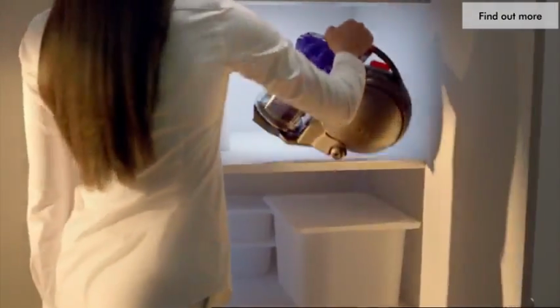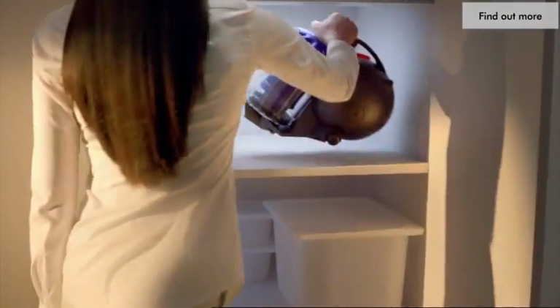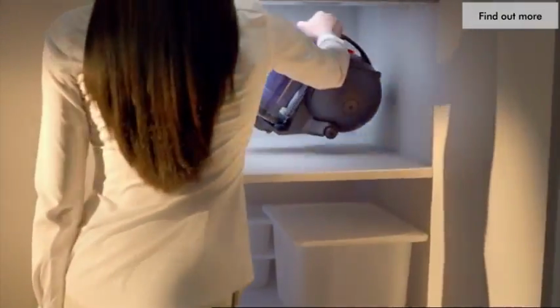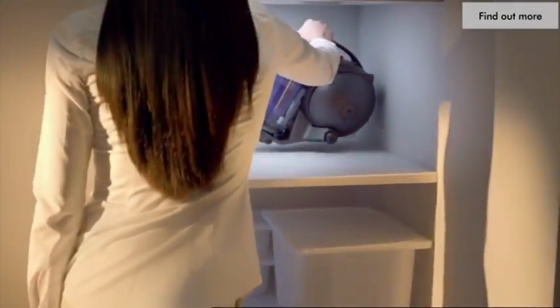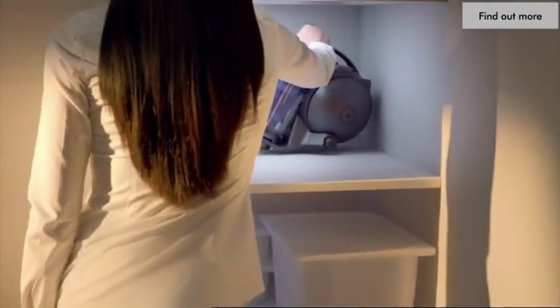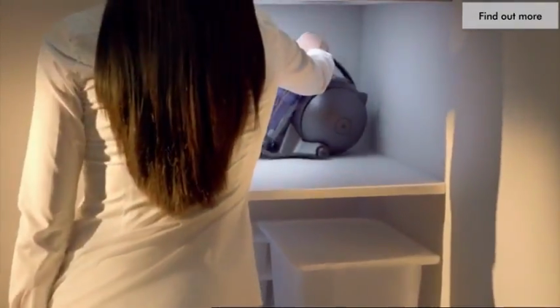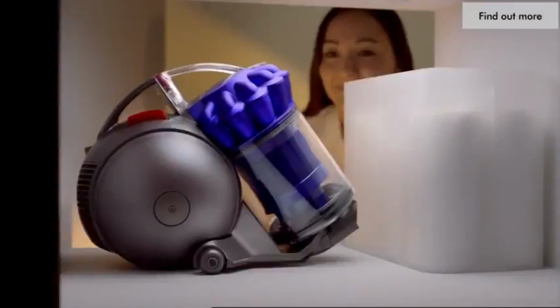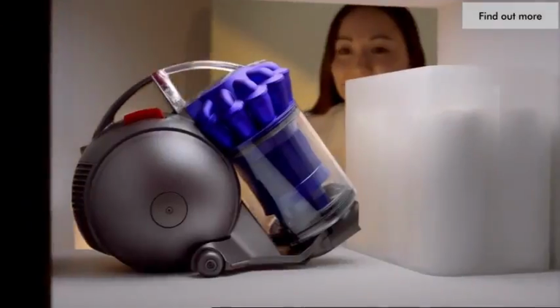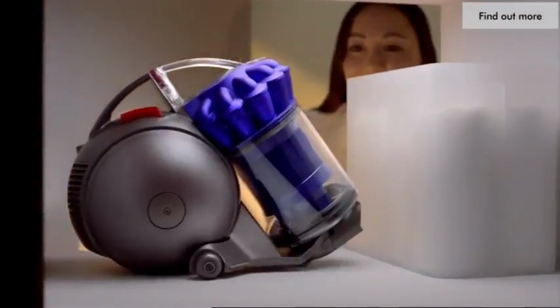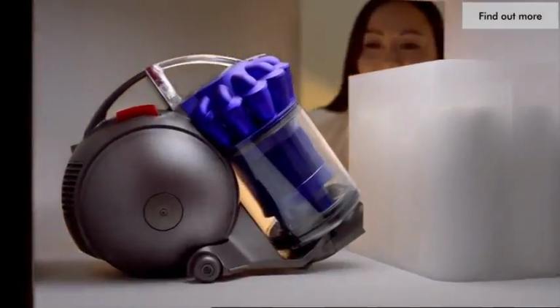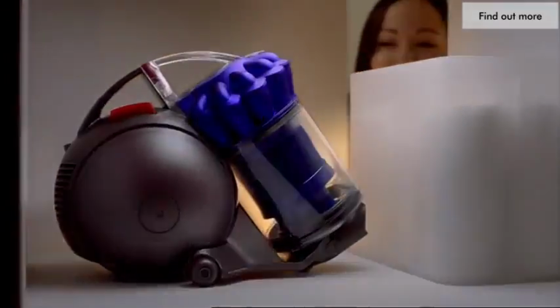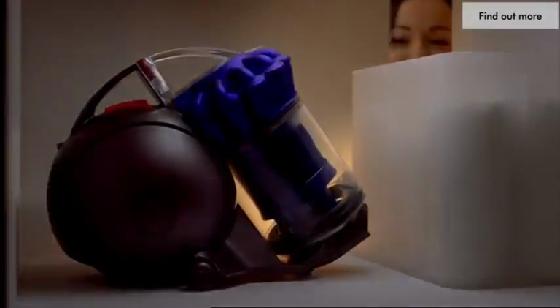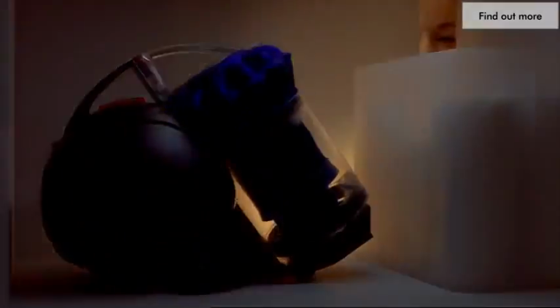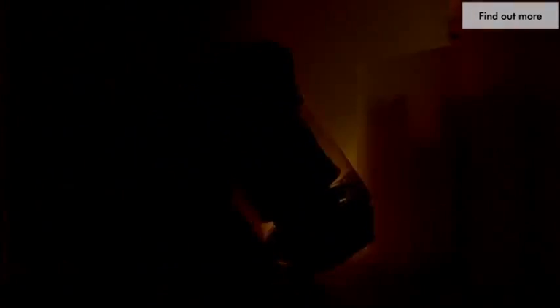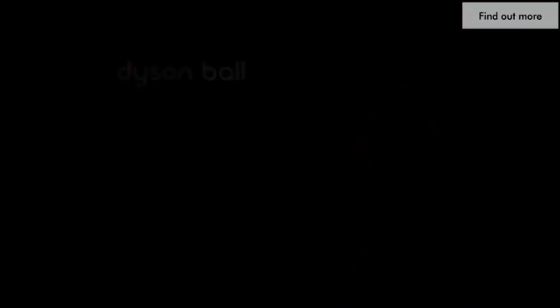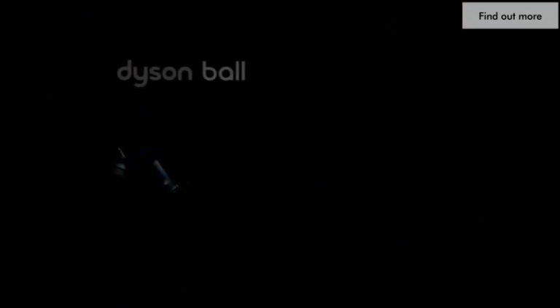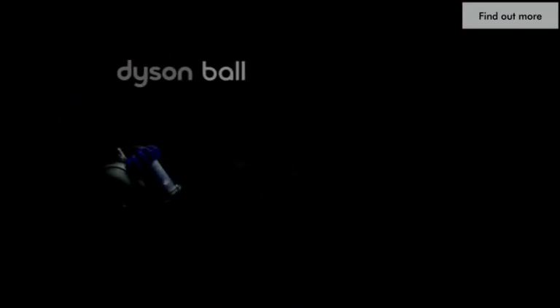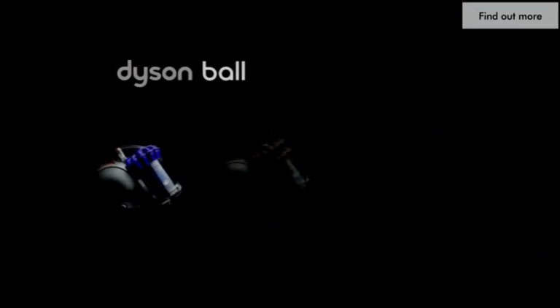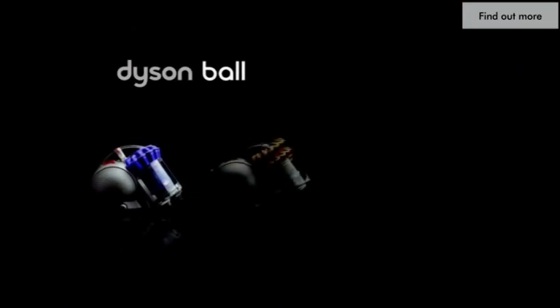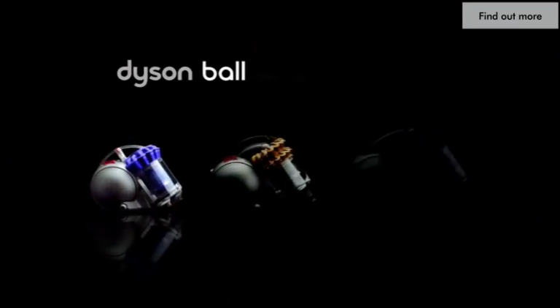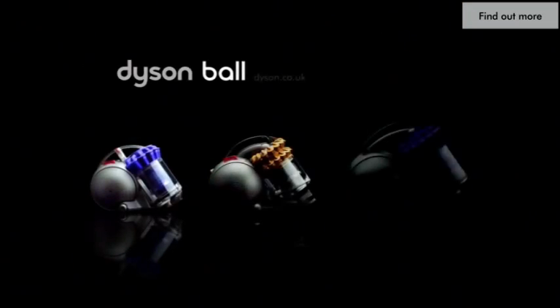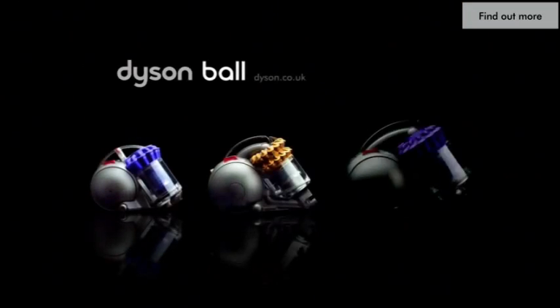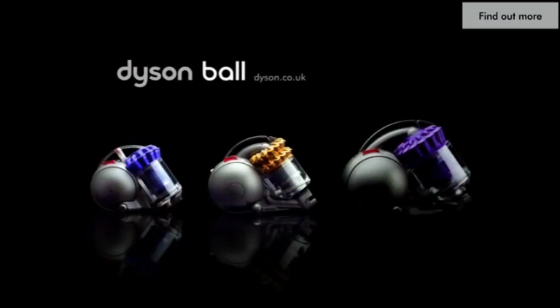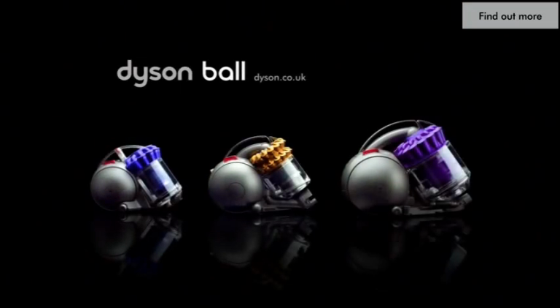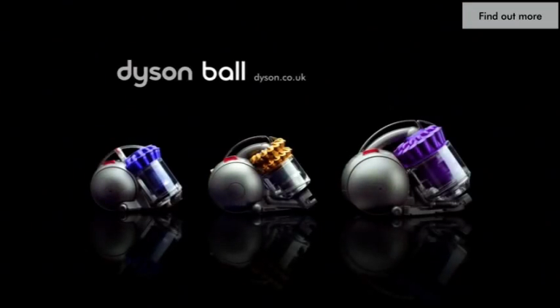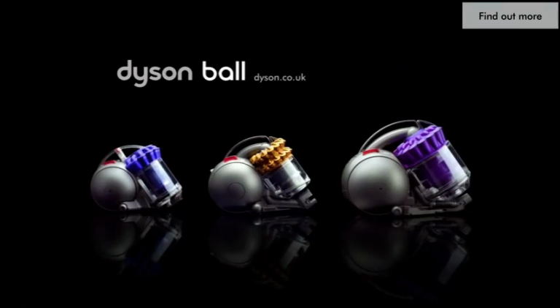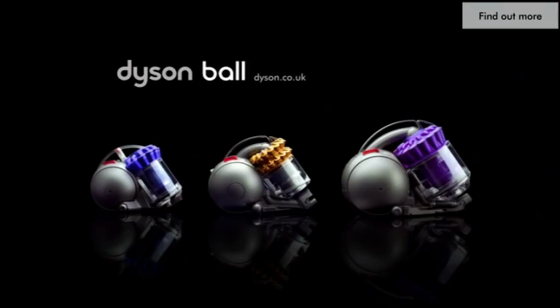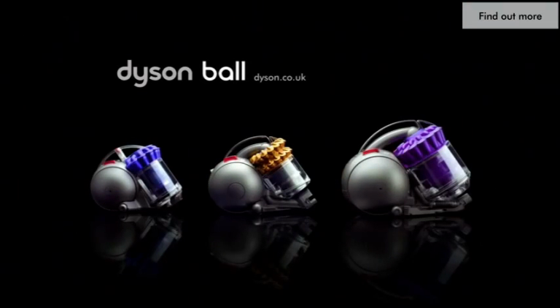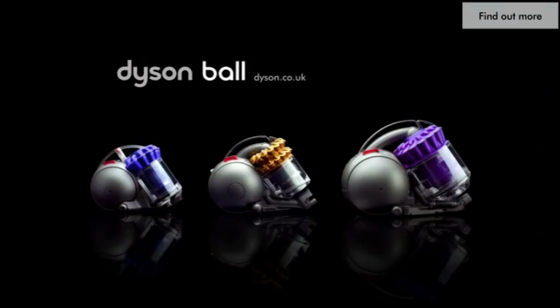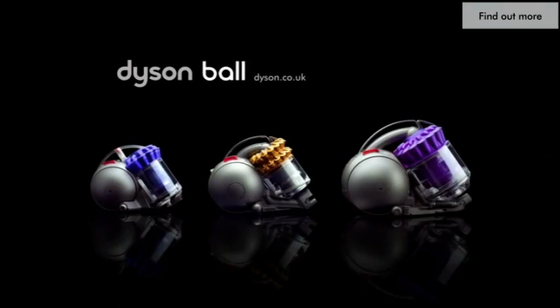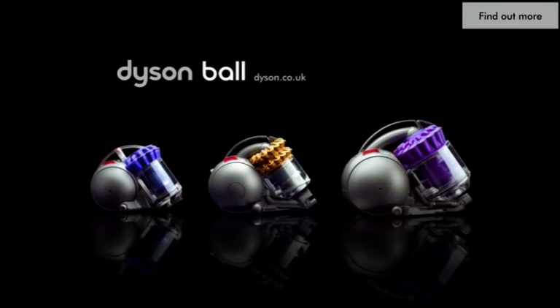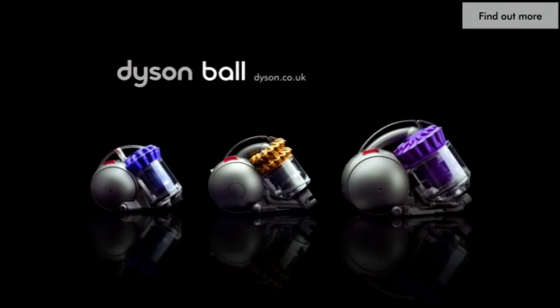So there you have it — the smallest, quietest Dyson ball vacuum, to add to their medium and large.